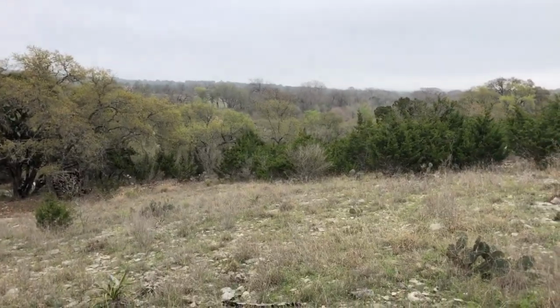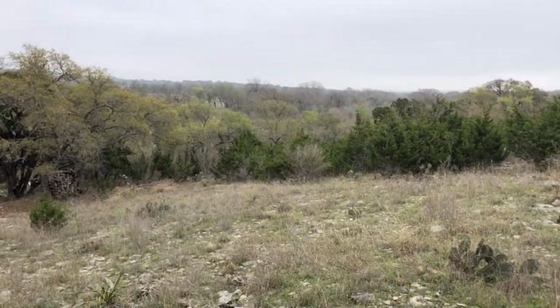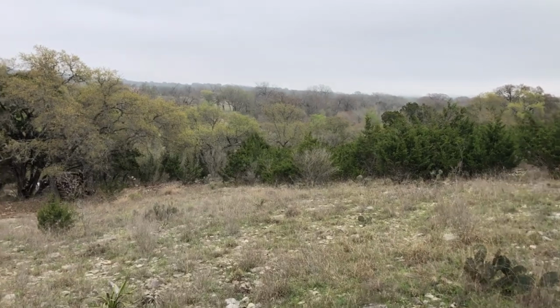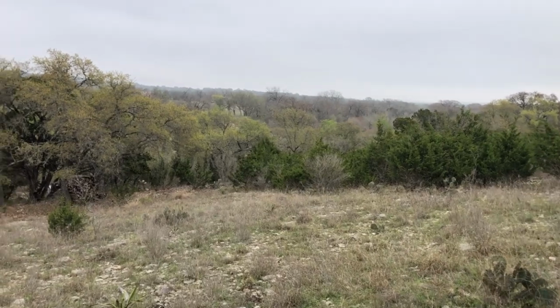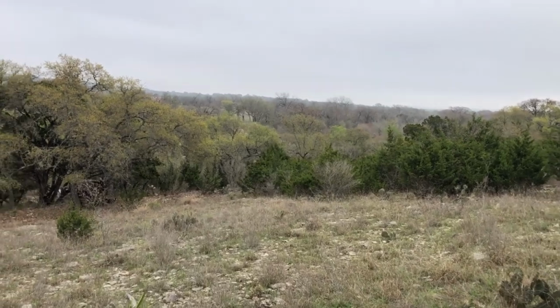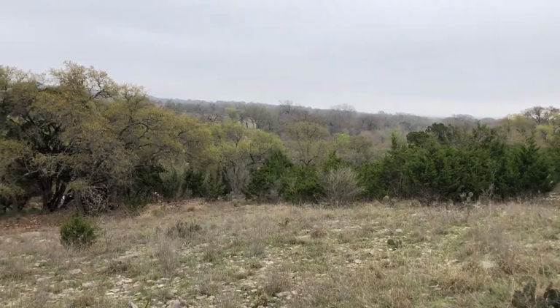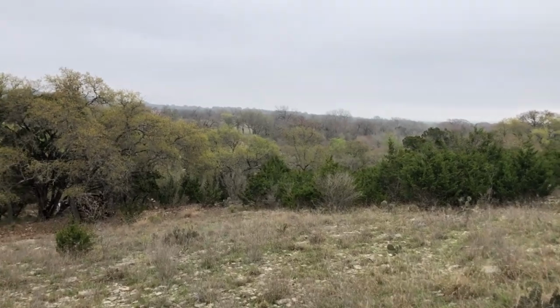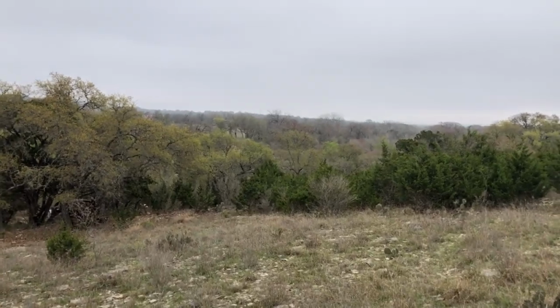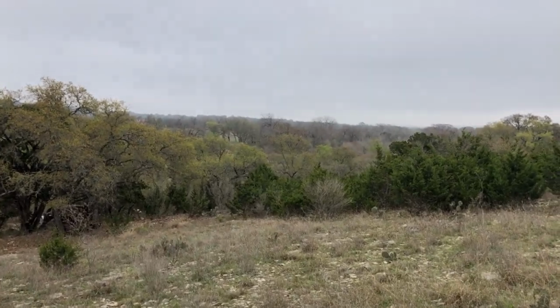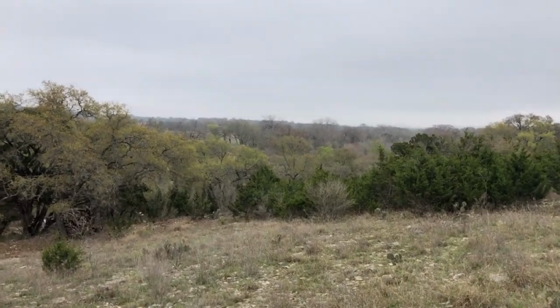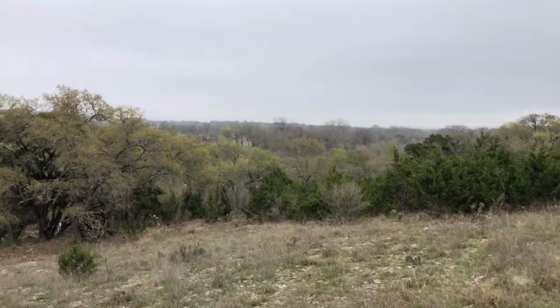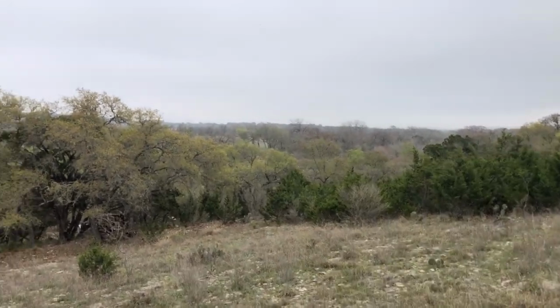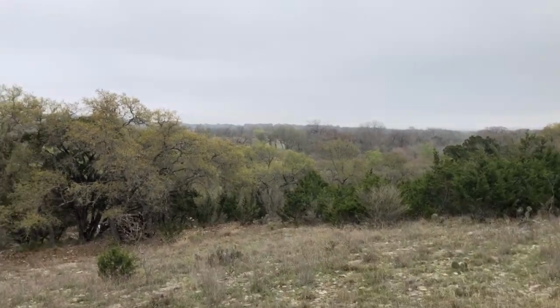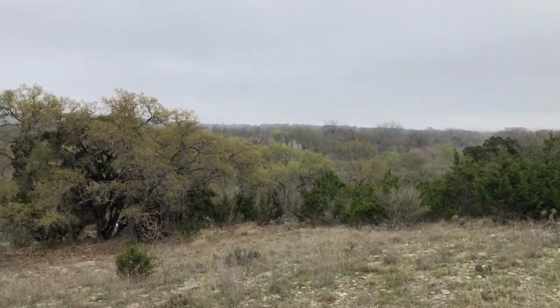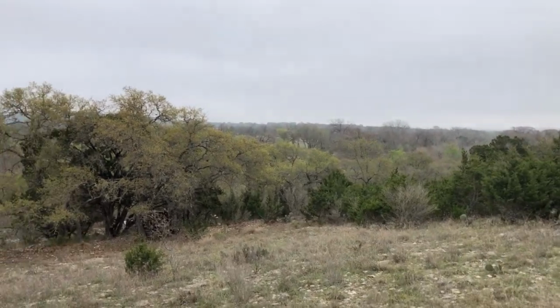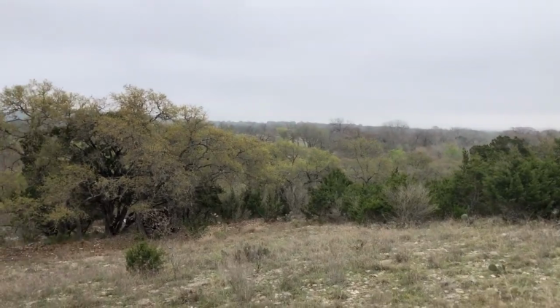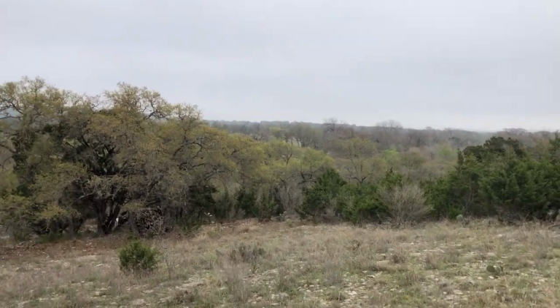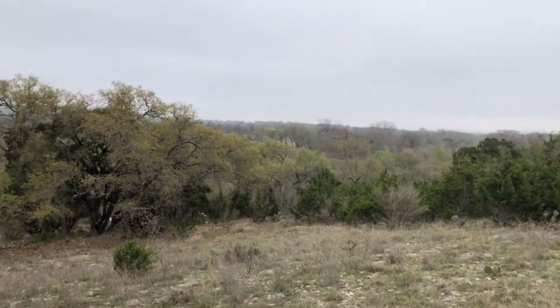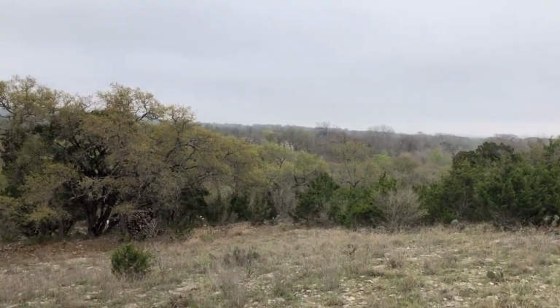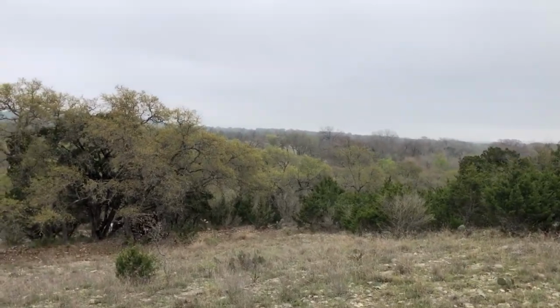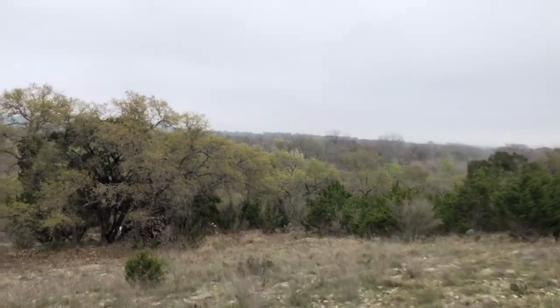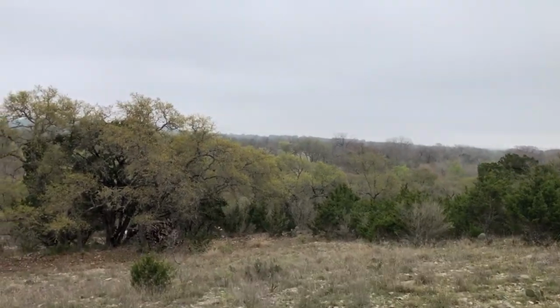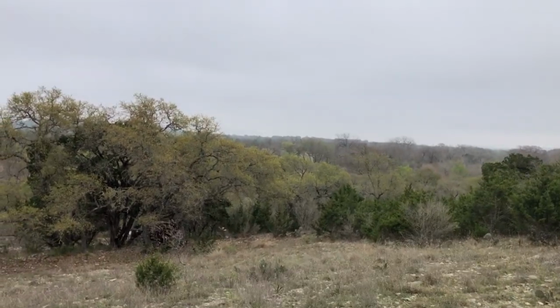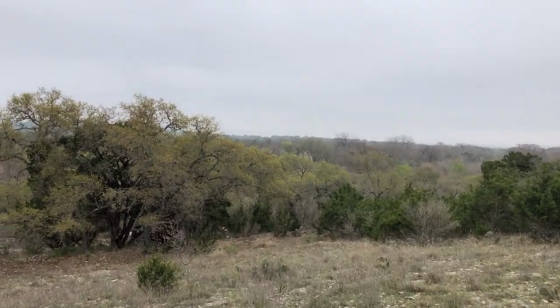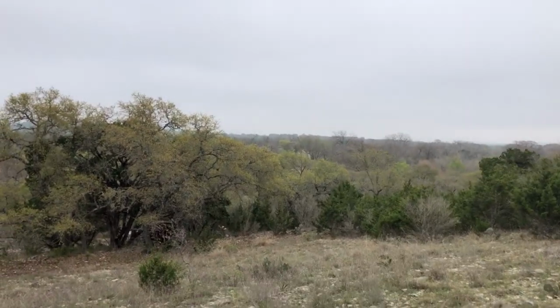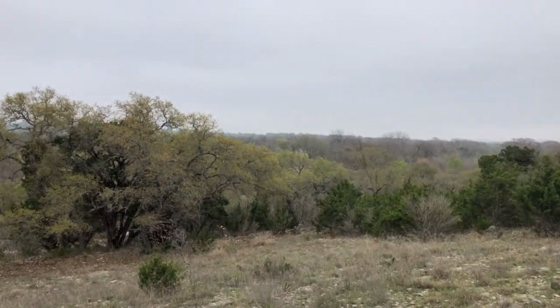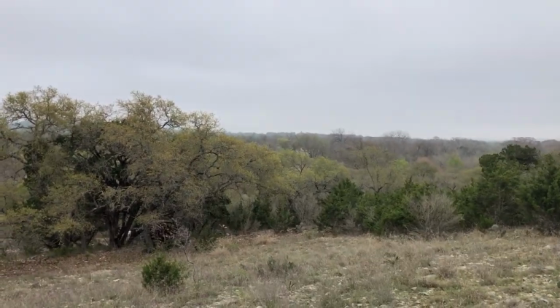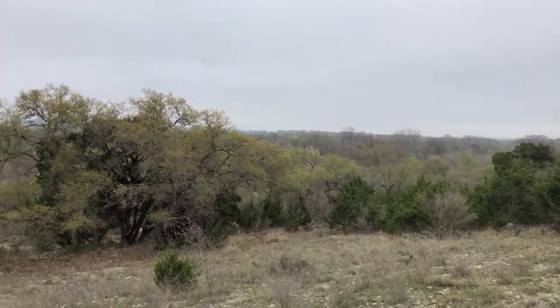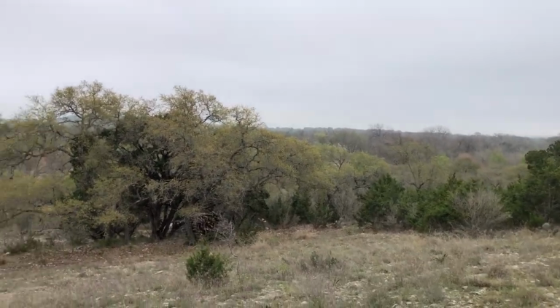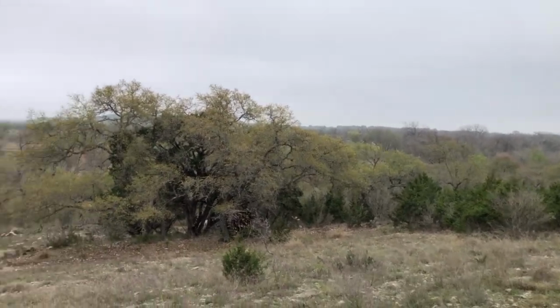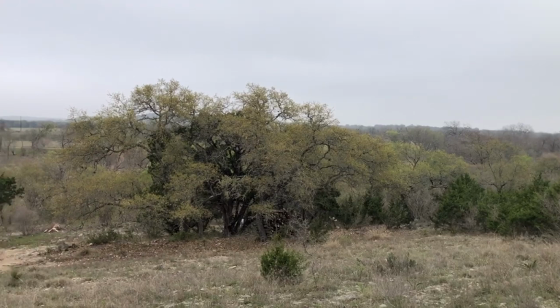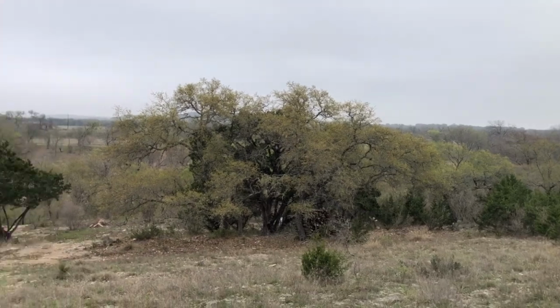This lot is a lot more expensive, well, because it's two acres instead of just one.